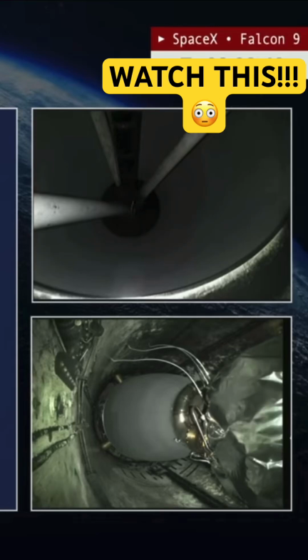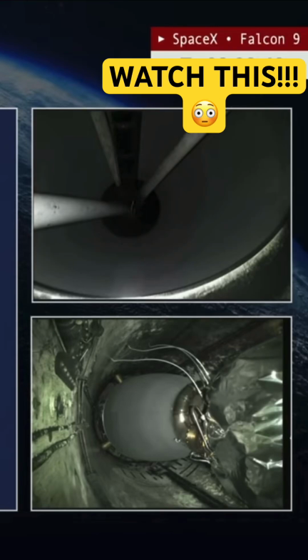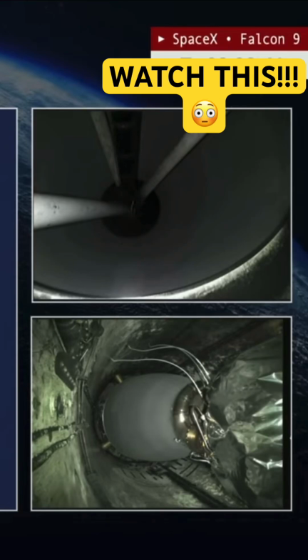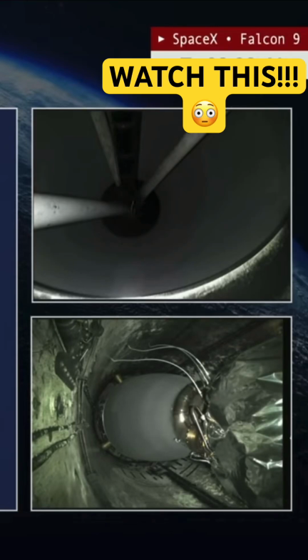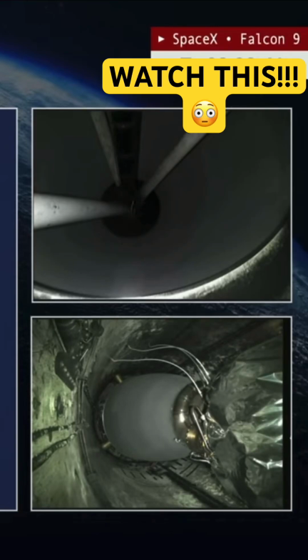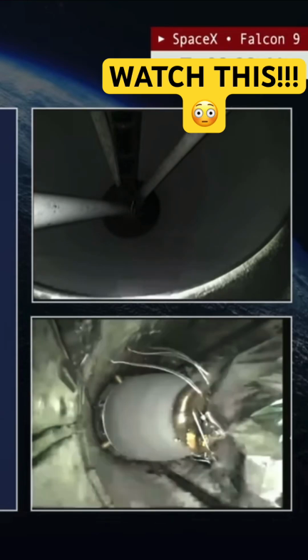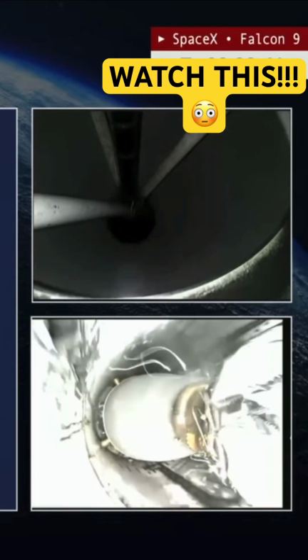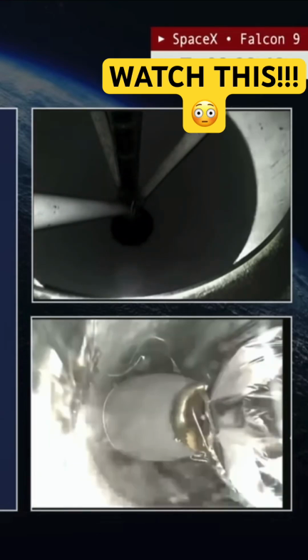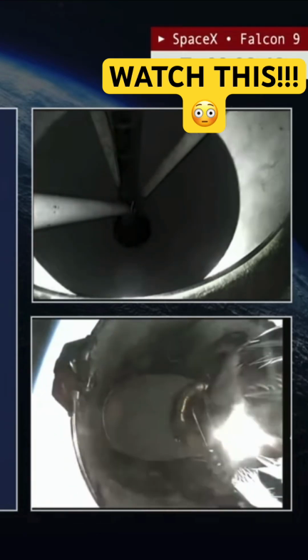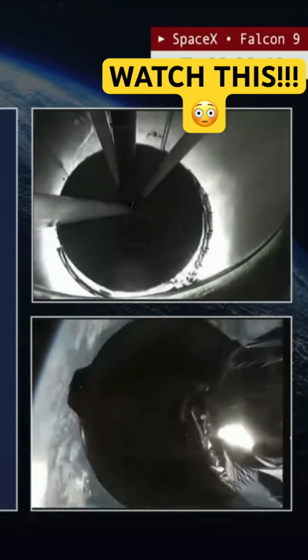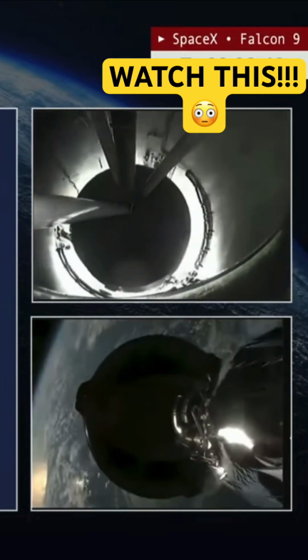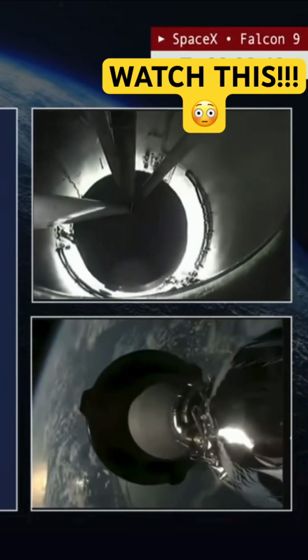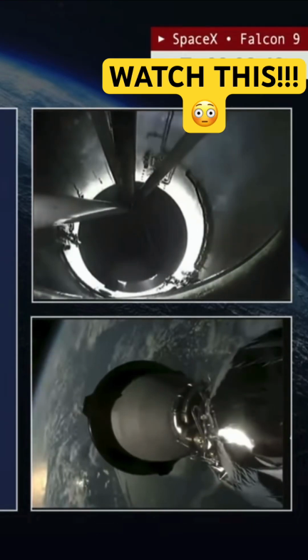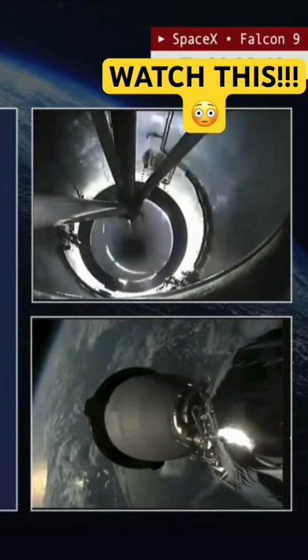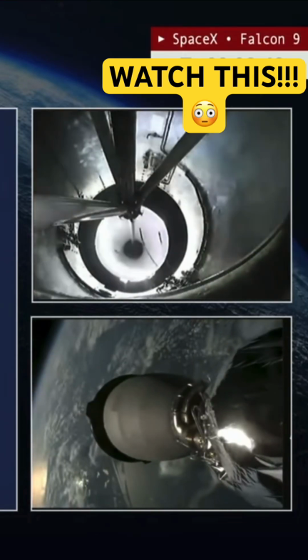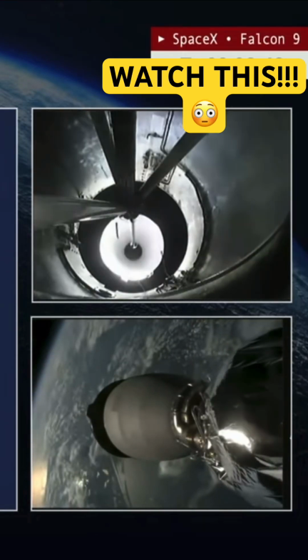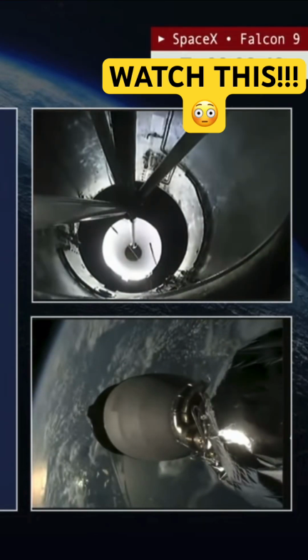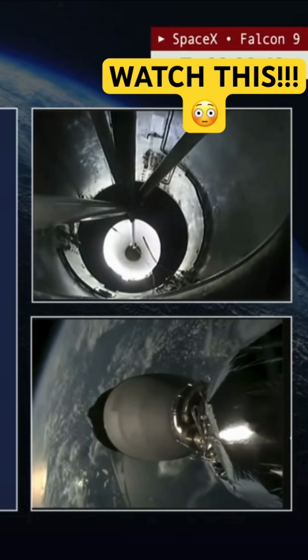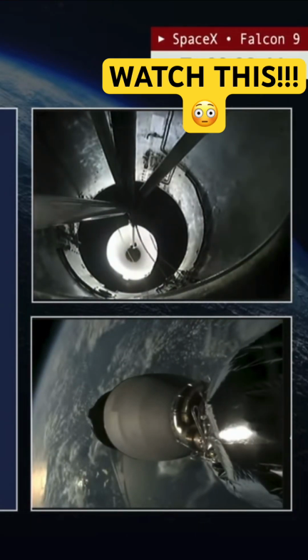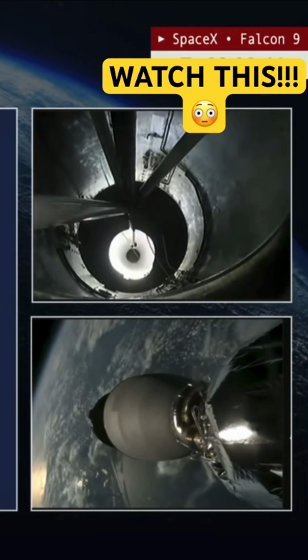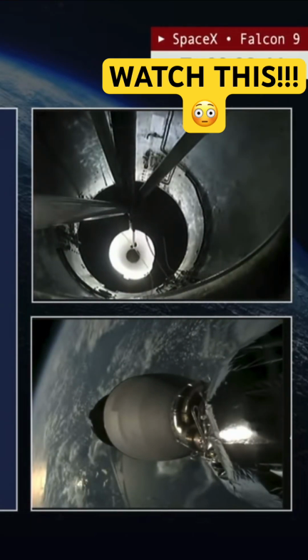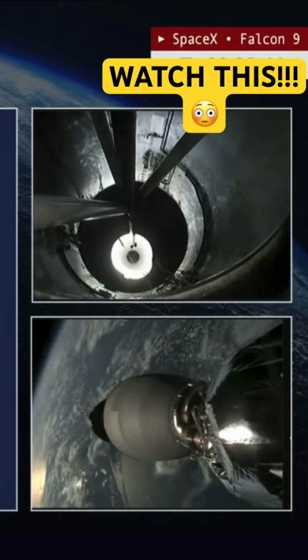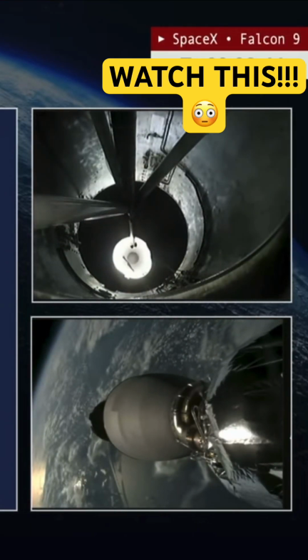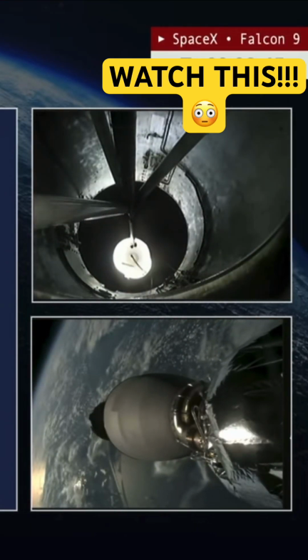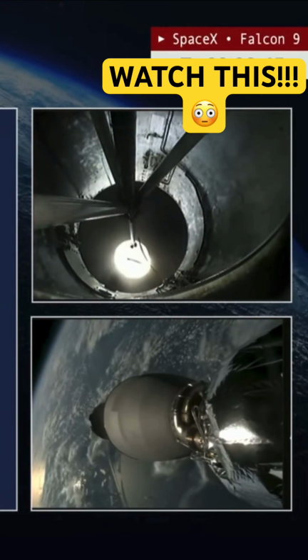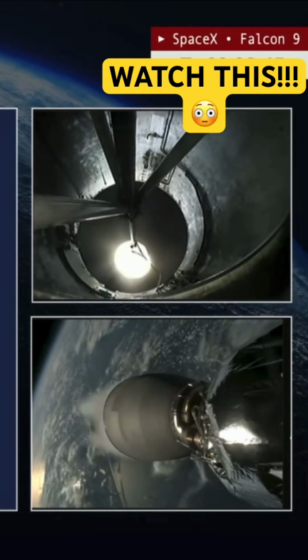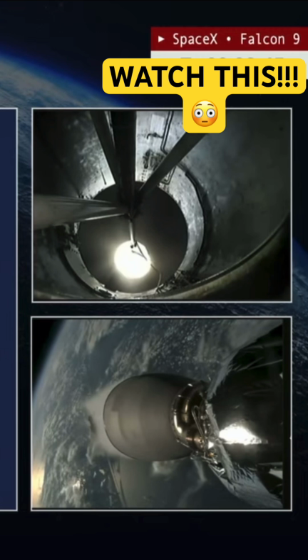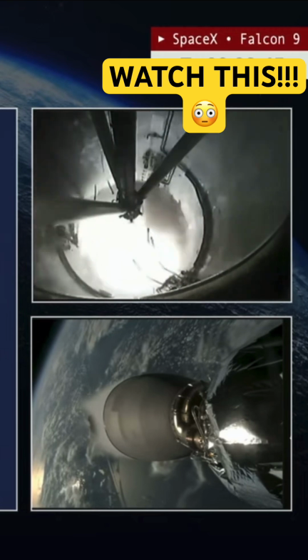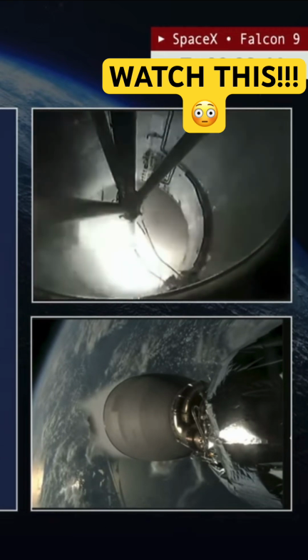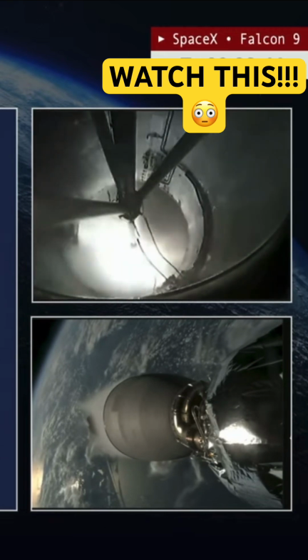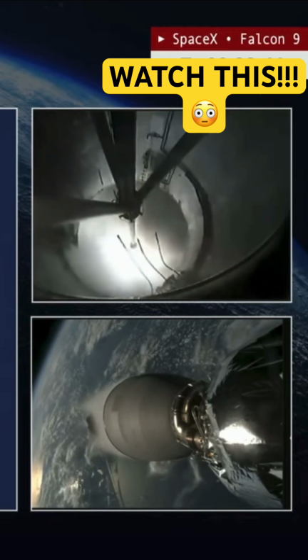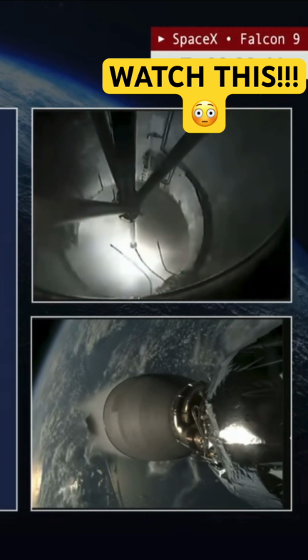Stage separation confirmed. MVAC ignition.